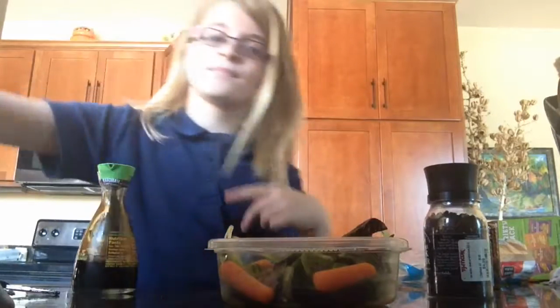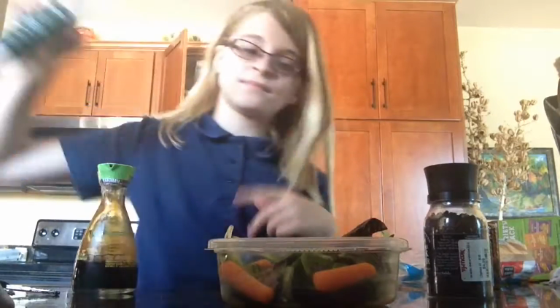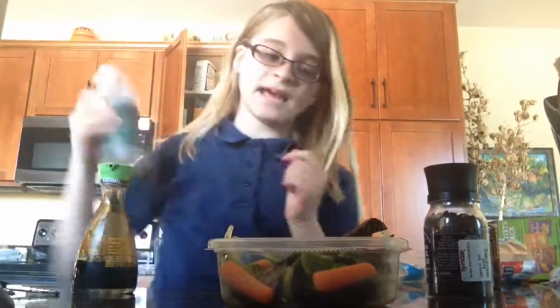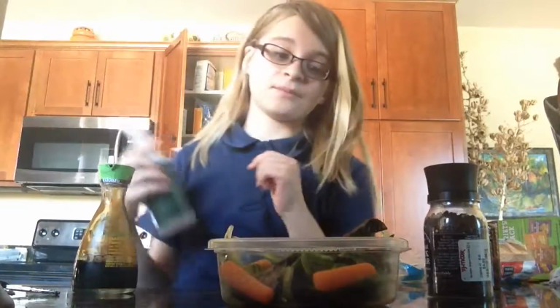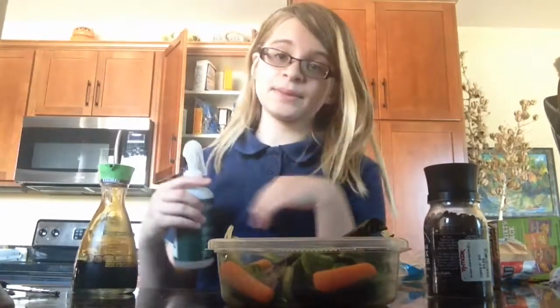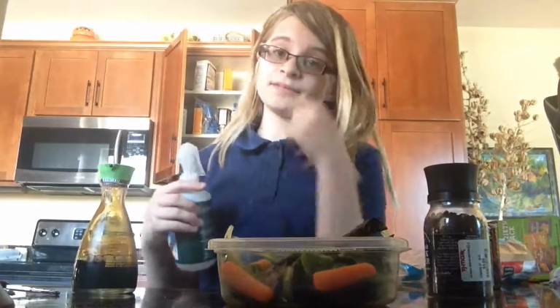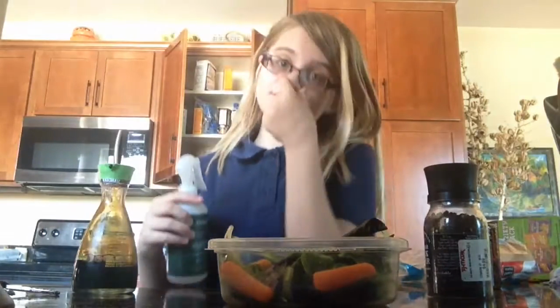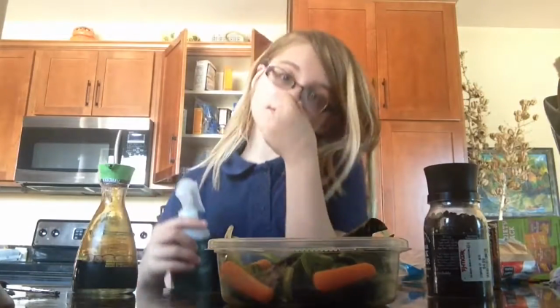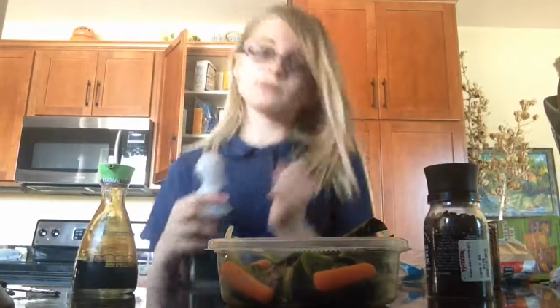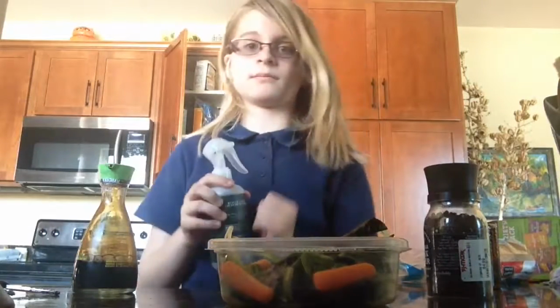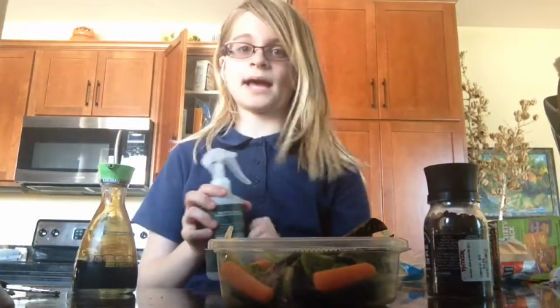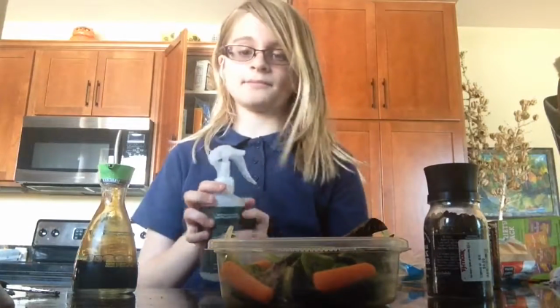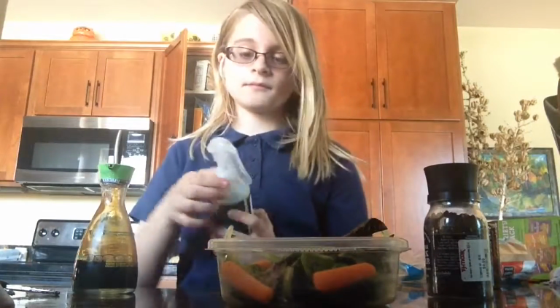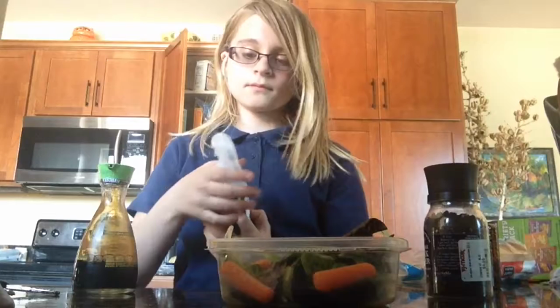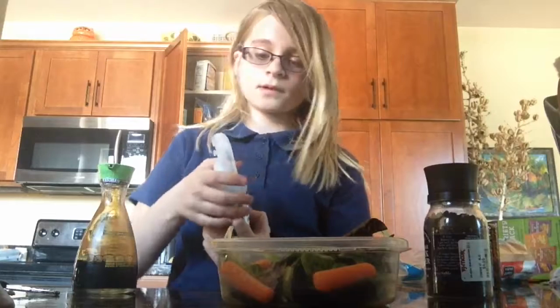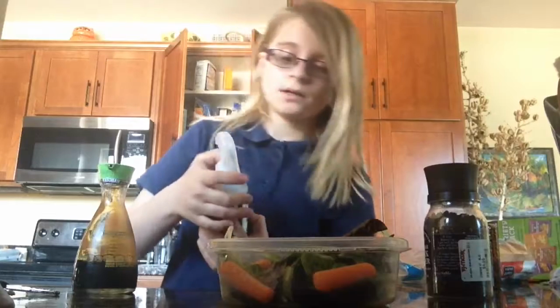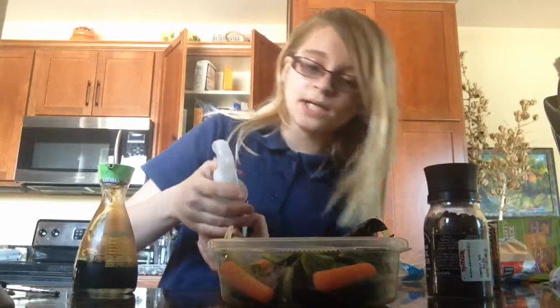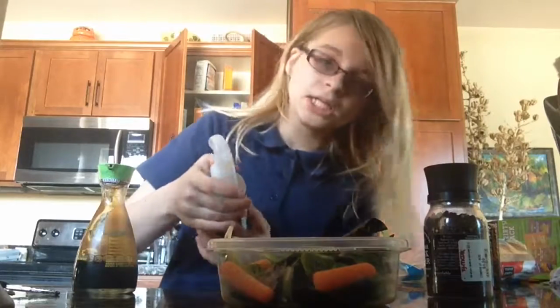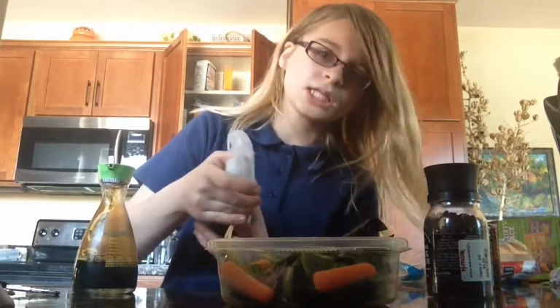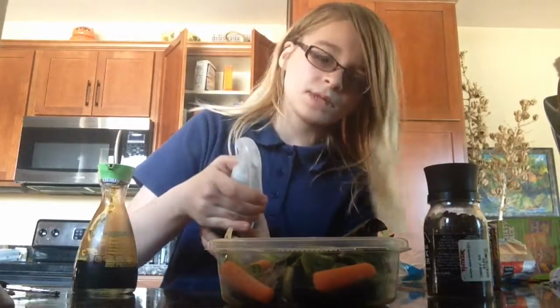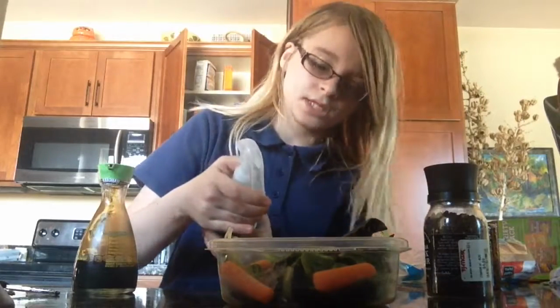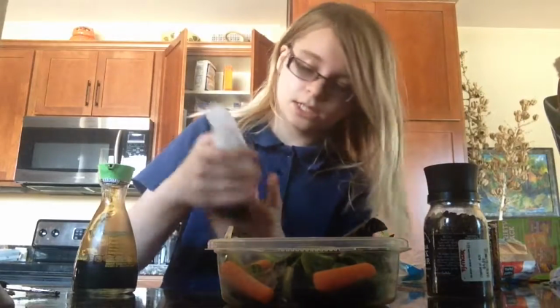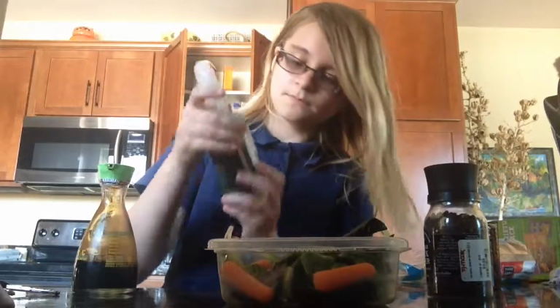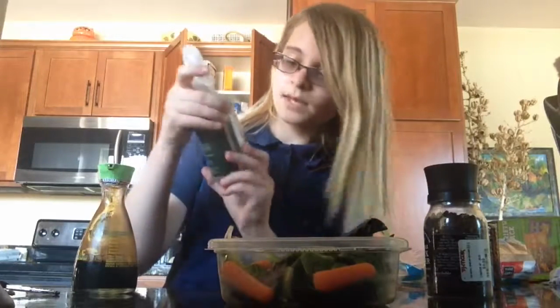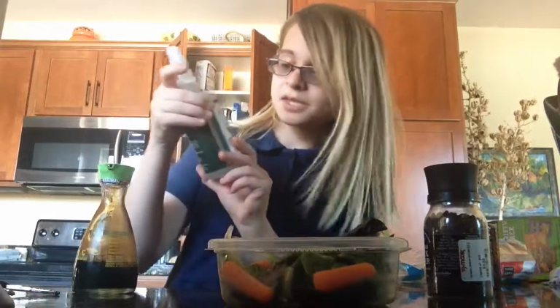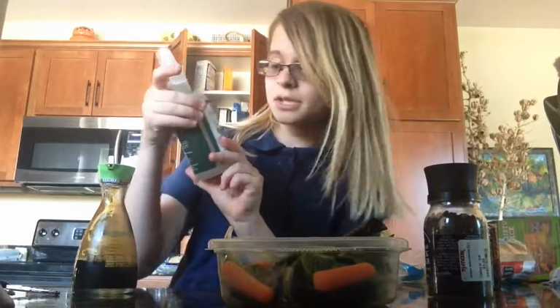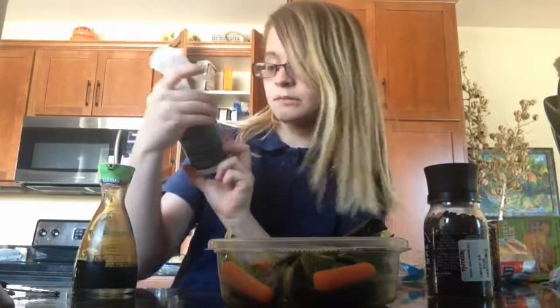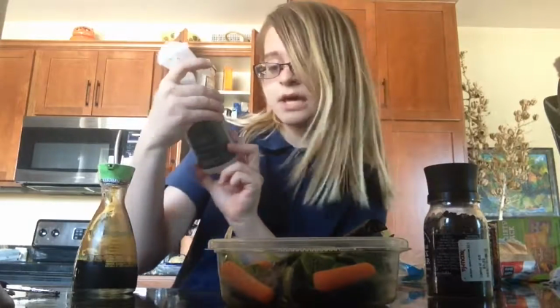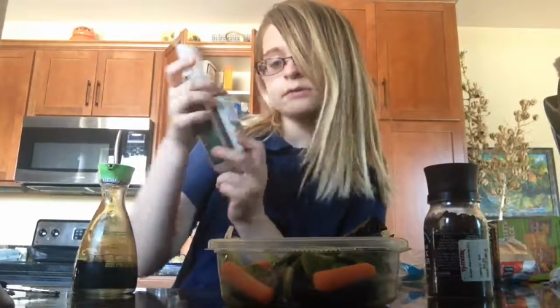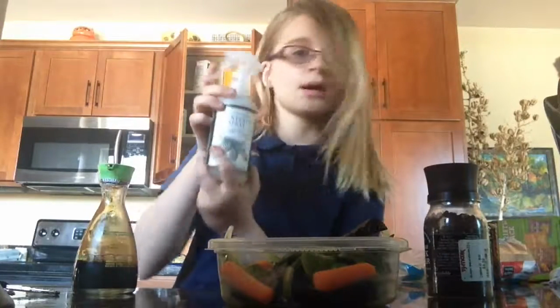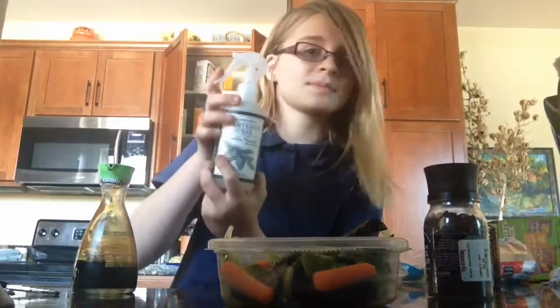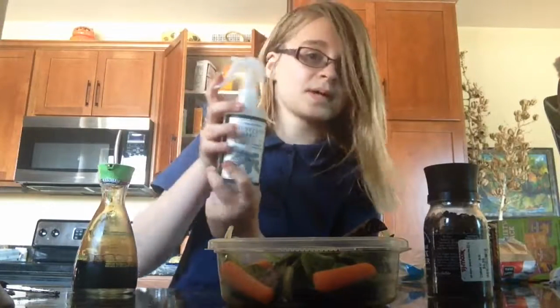Now, if it smells a little bad, you might need some of this. It's countertop spray.